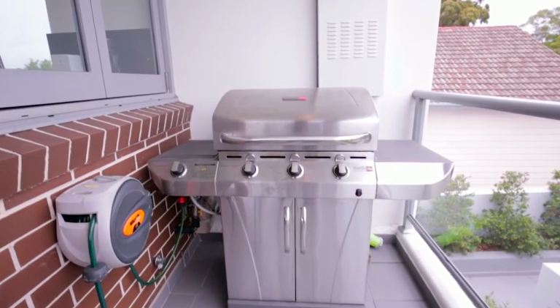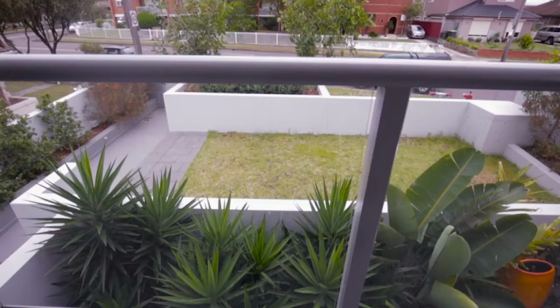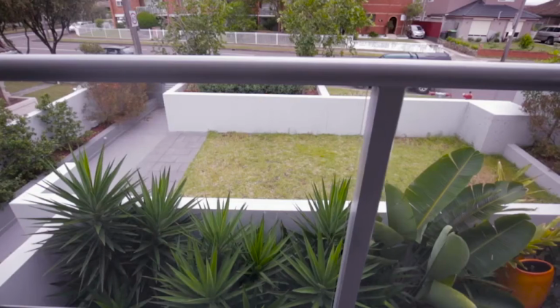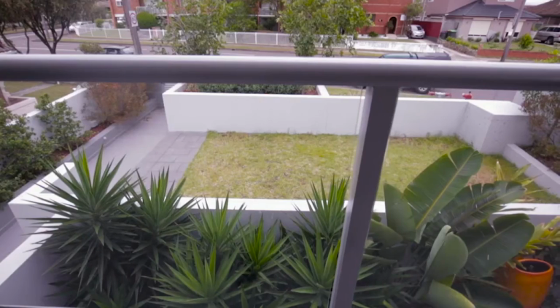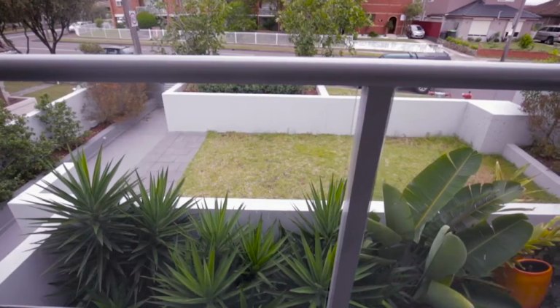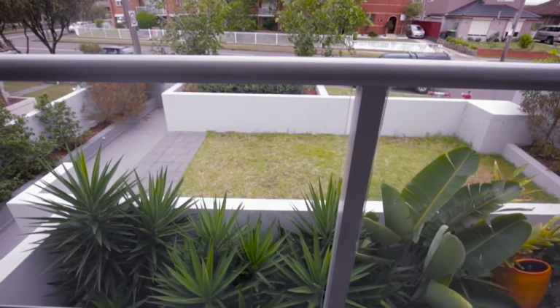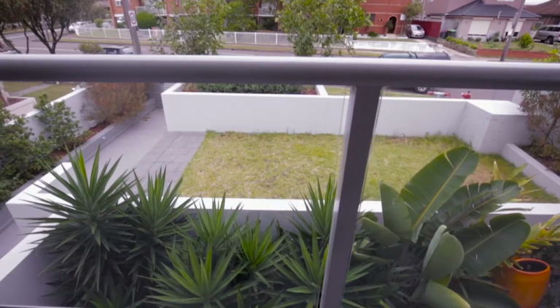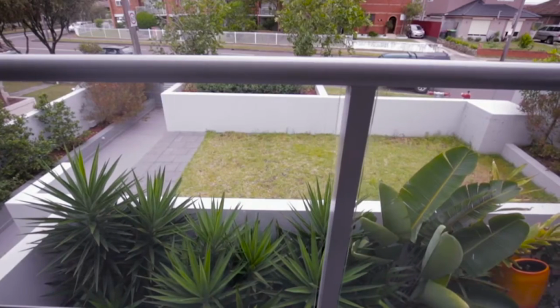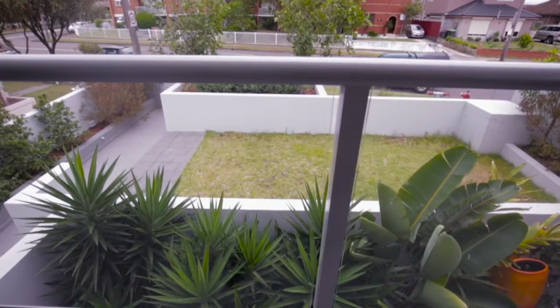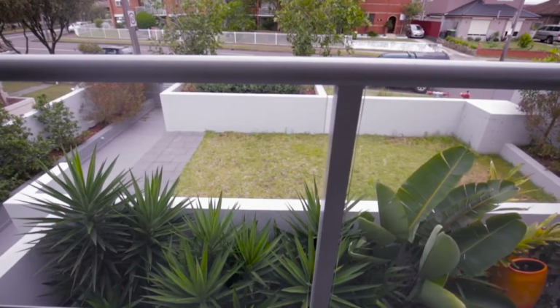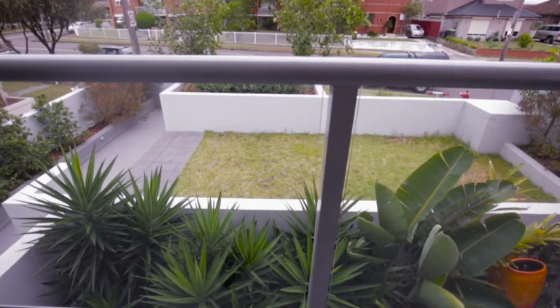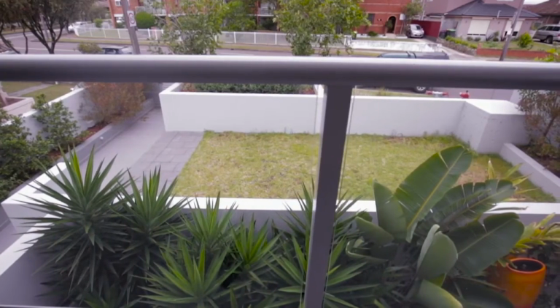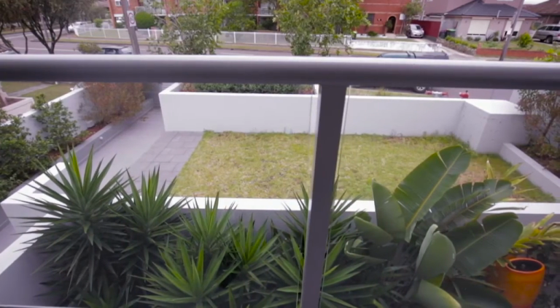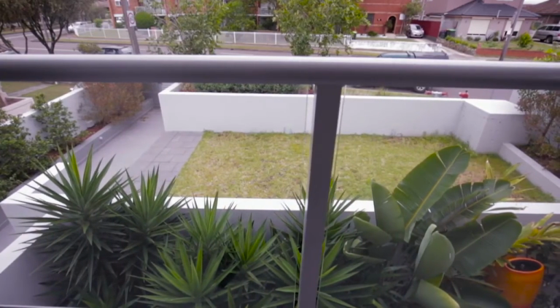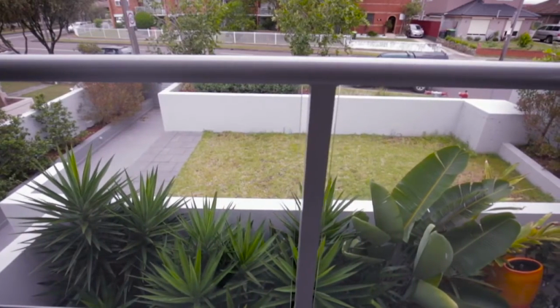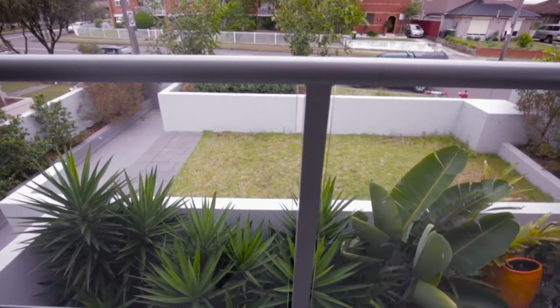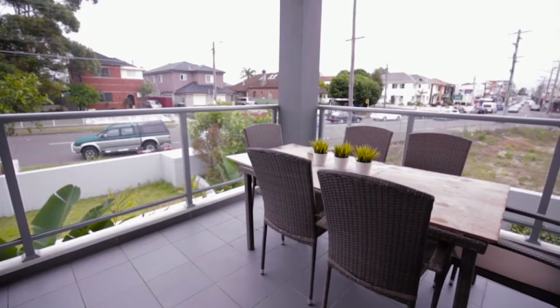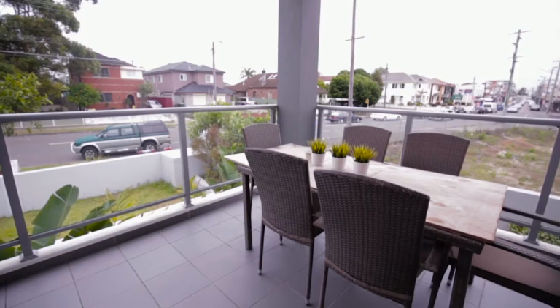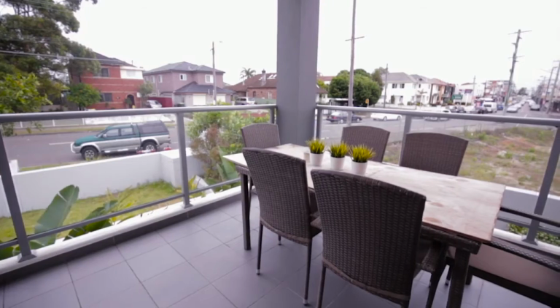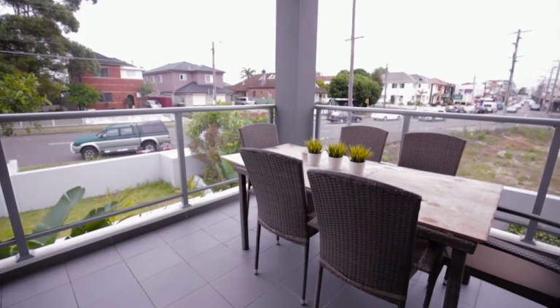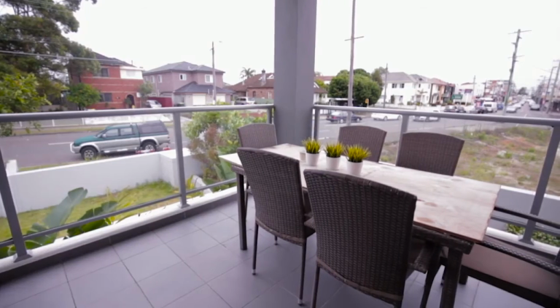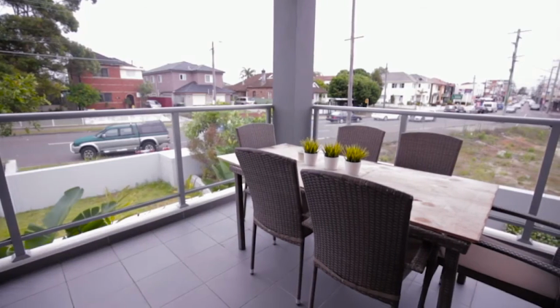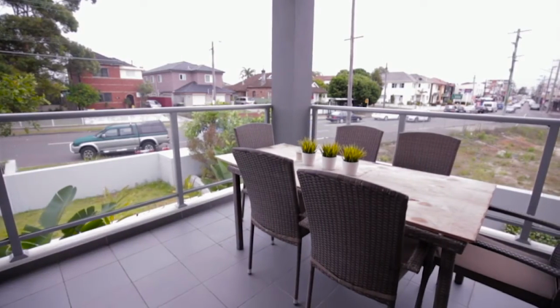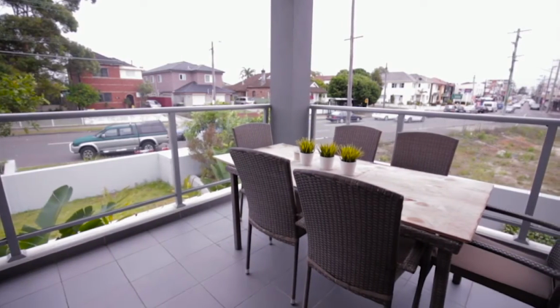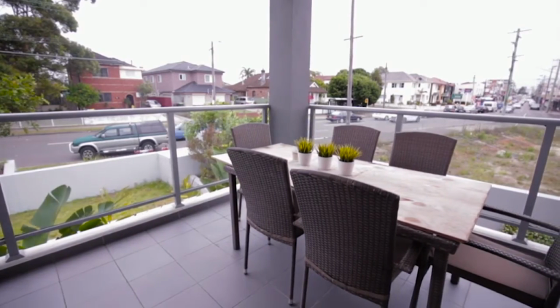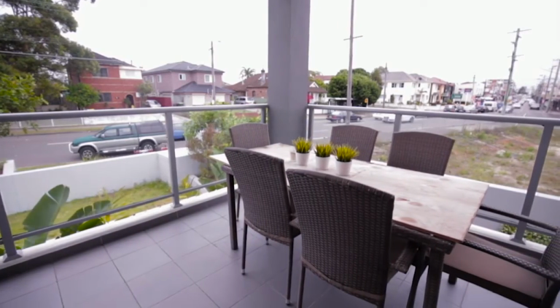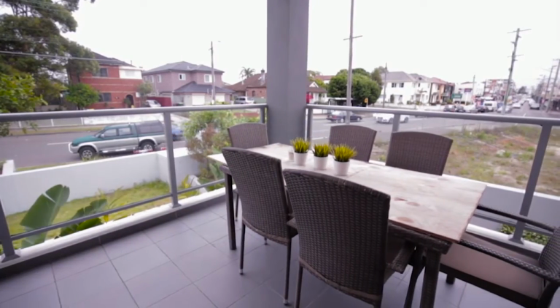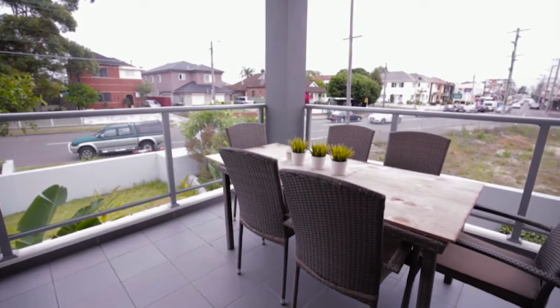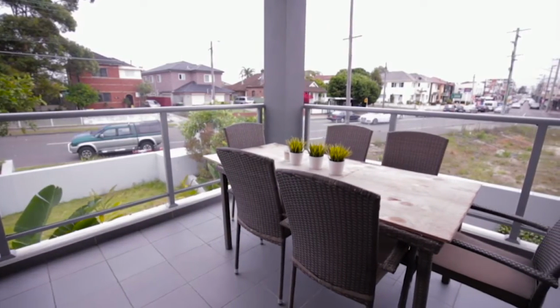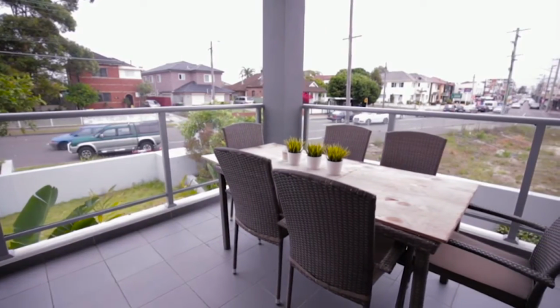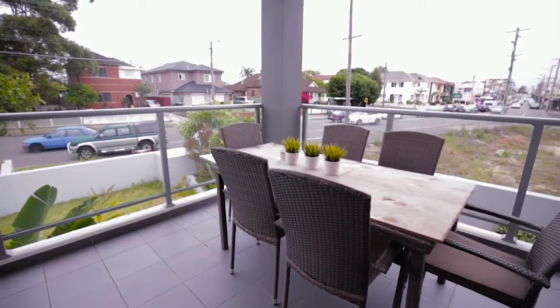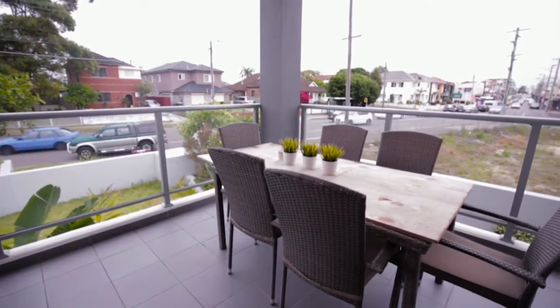And if you want to offer your guests even better views, there's always the divine rooftop entertaining area.